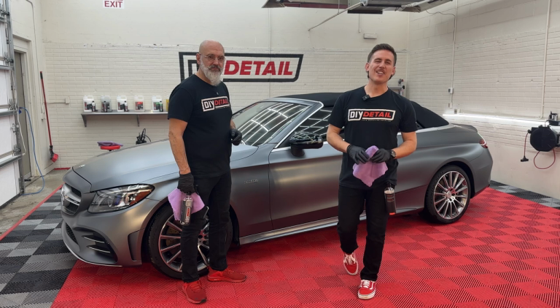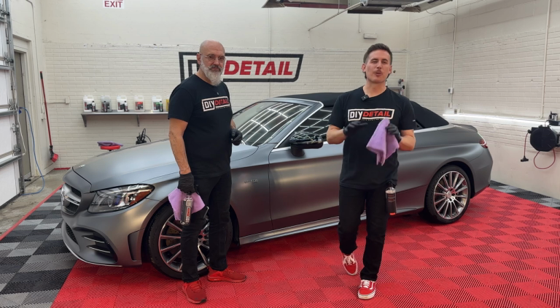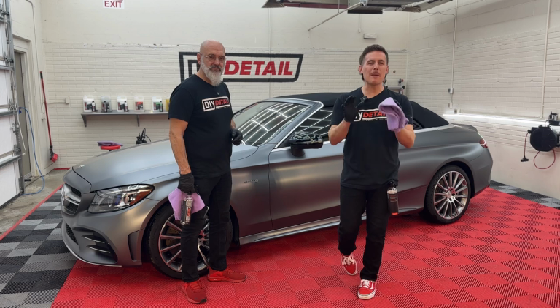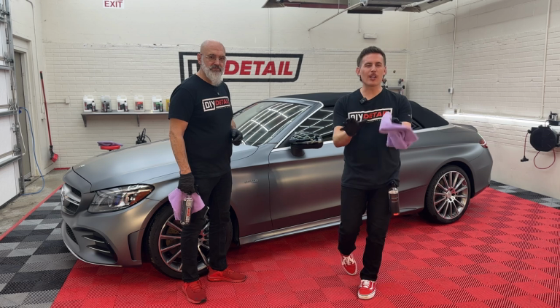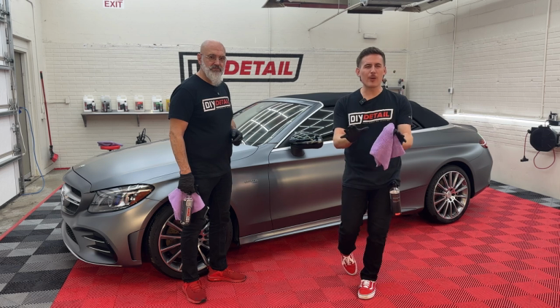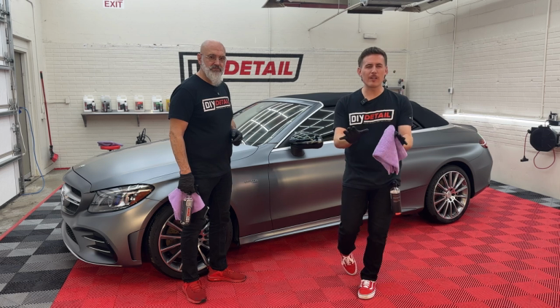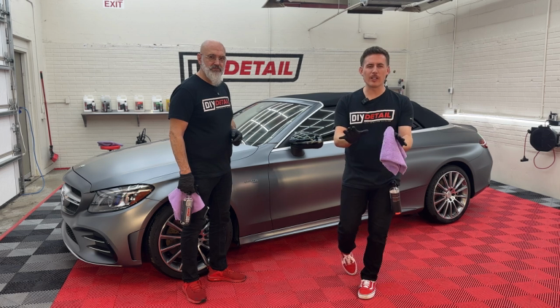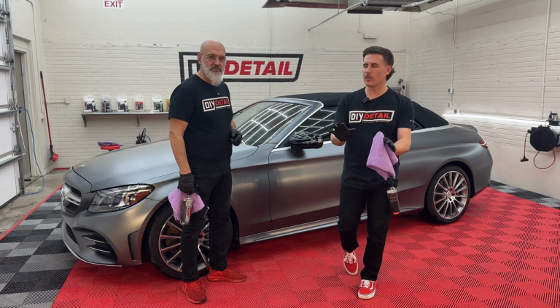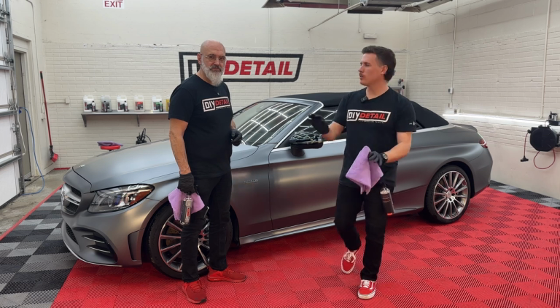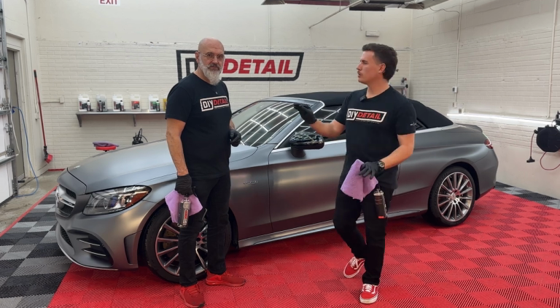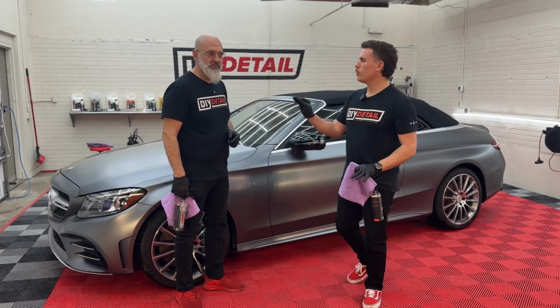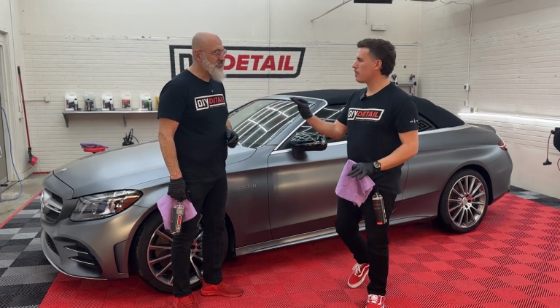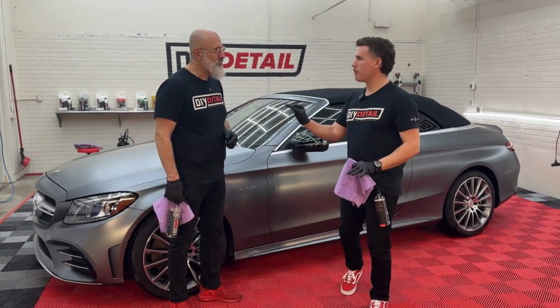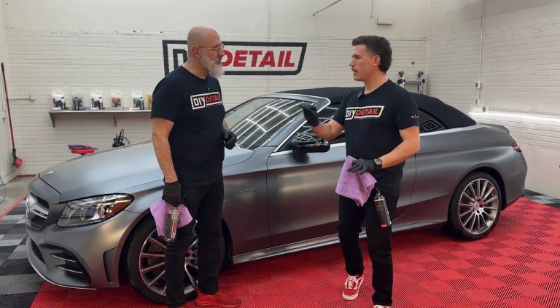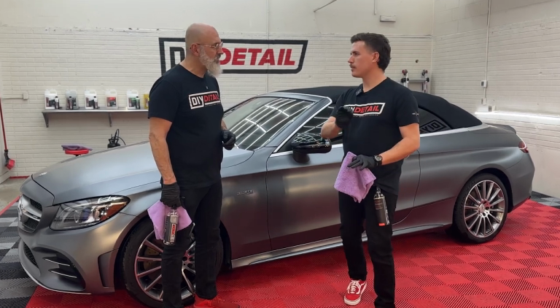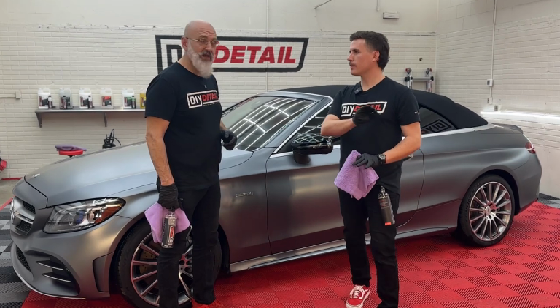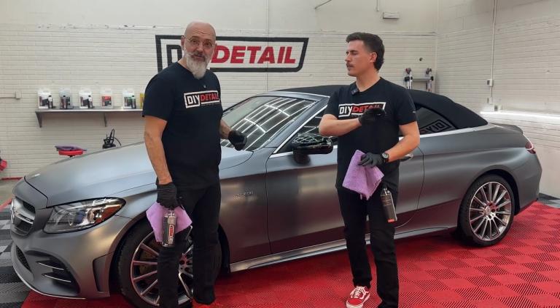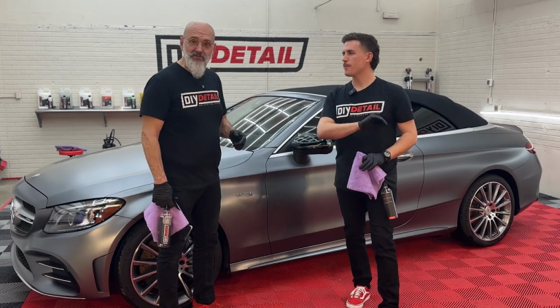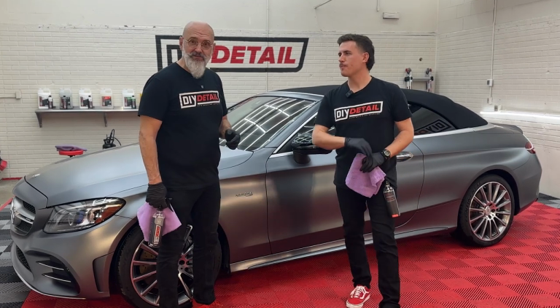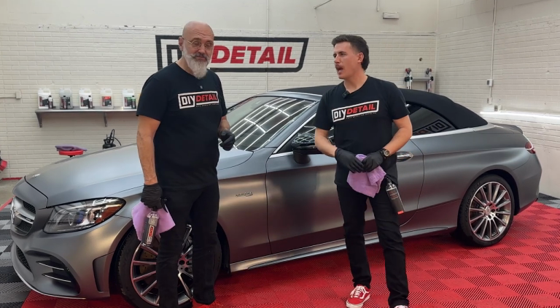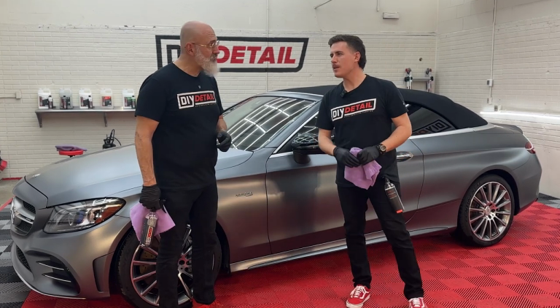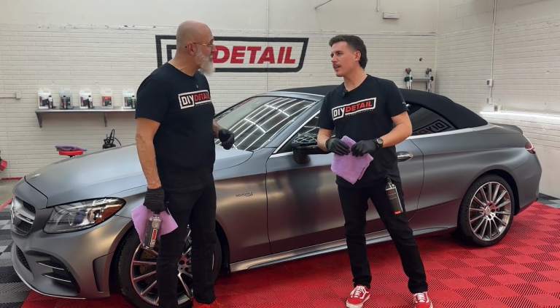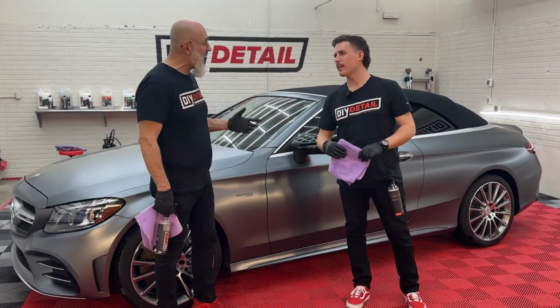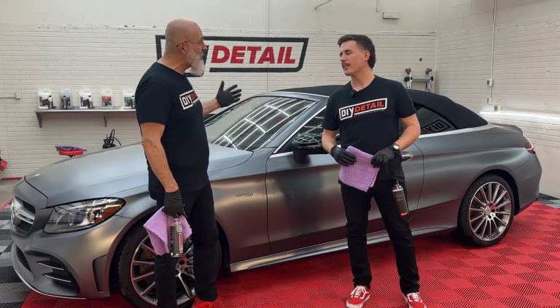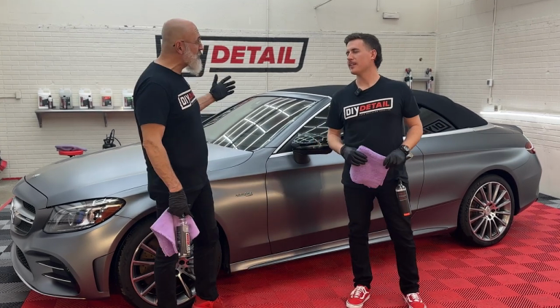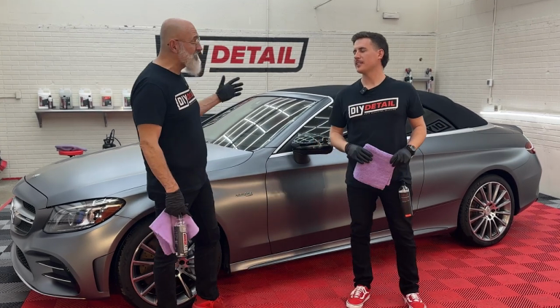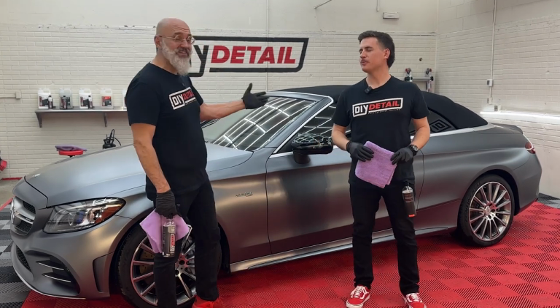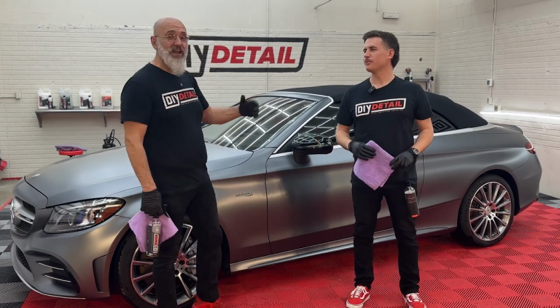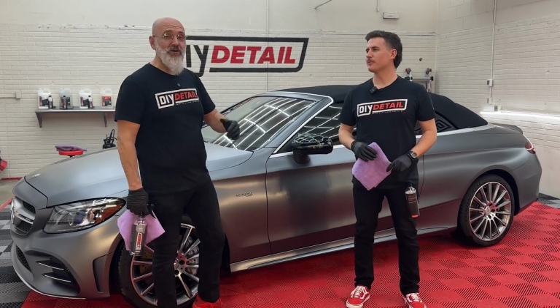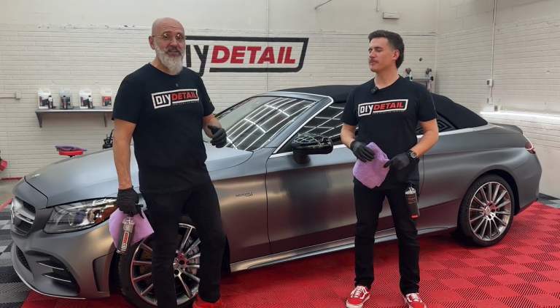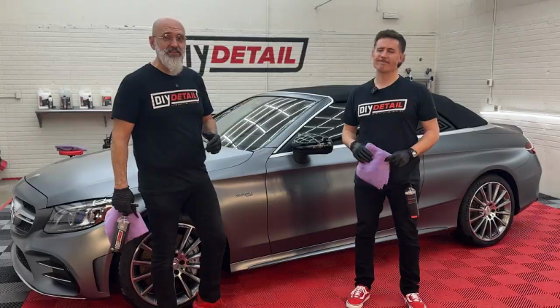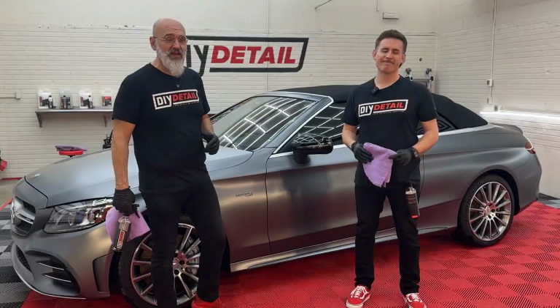Ceramic coating a vehicle with matte paint. I'm Ivan. I'm Nick. And this is DIY Detail.